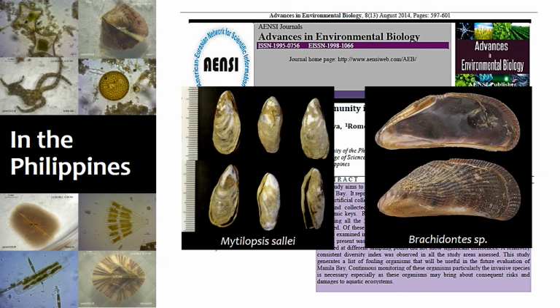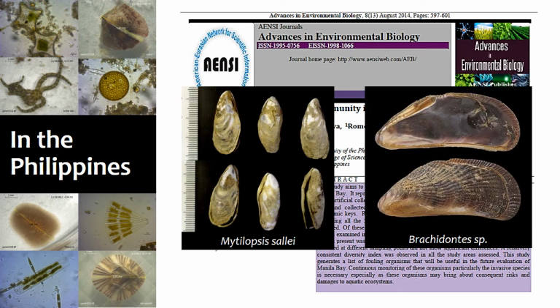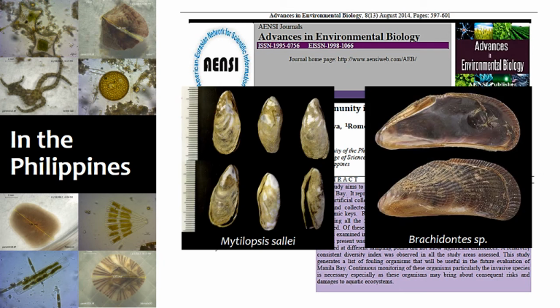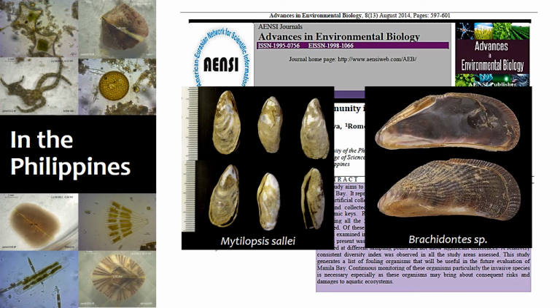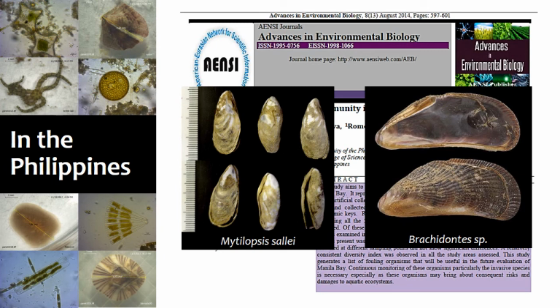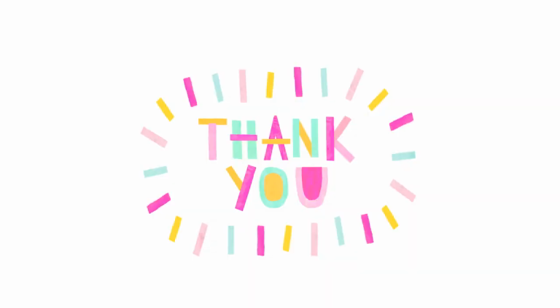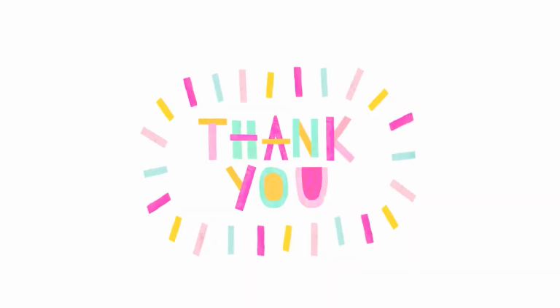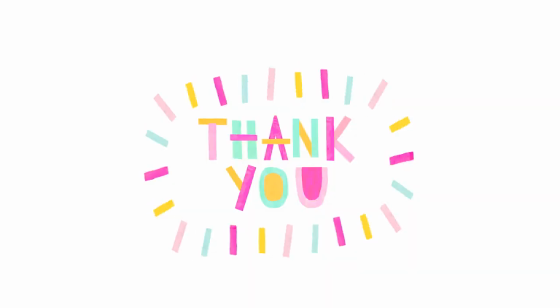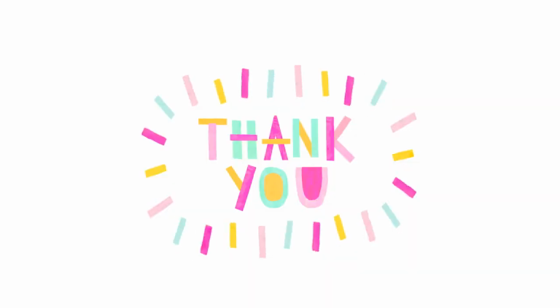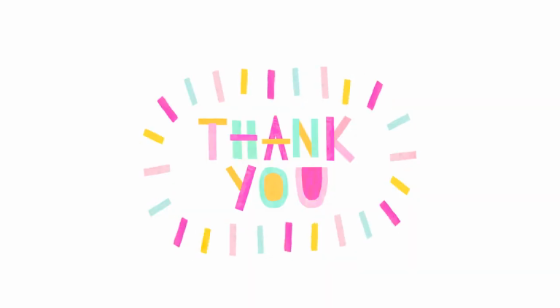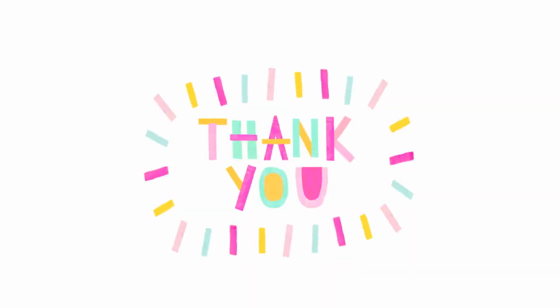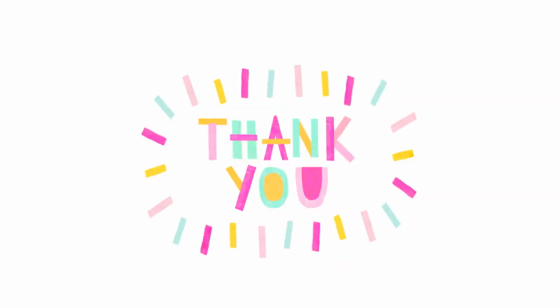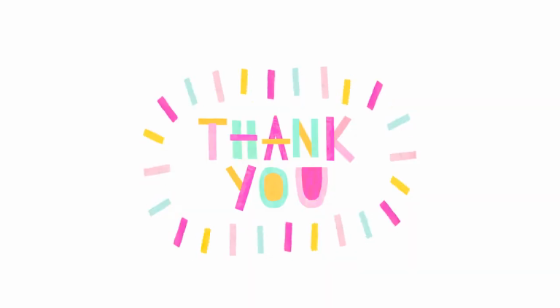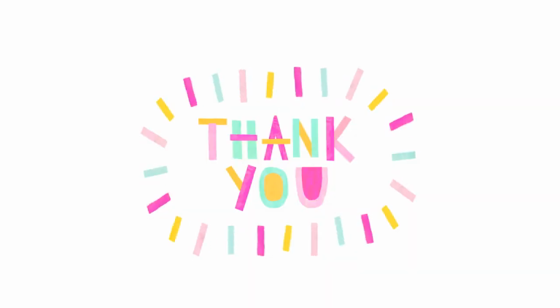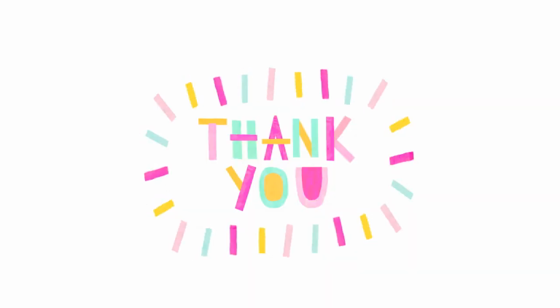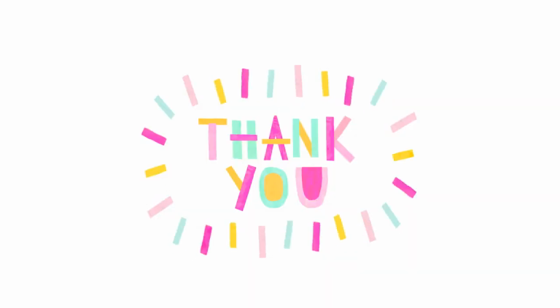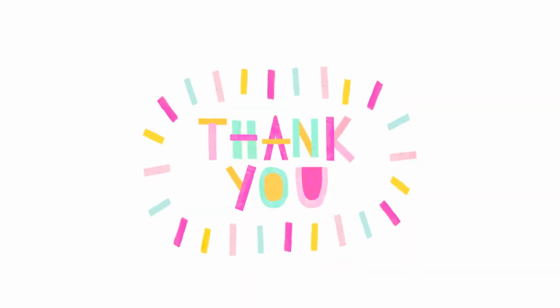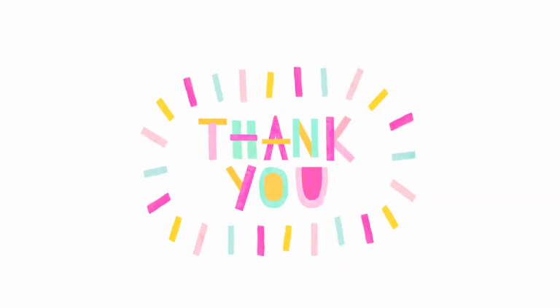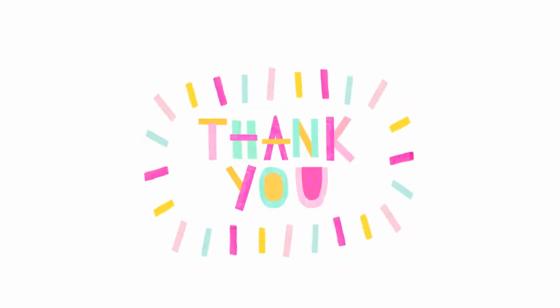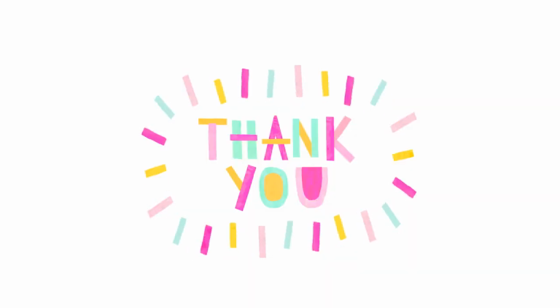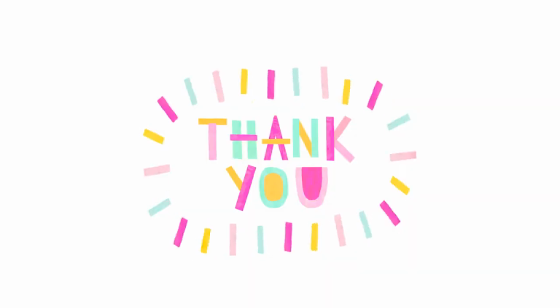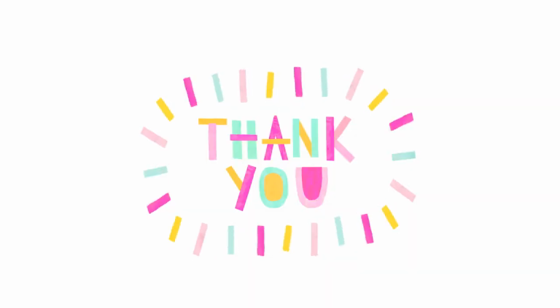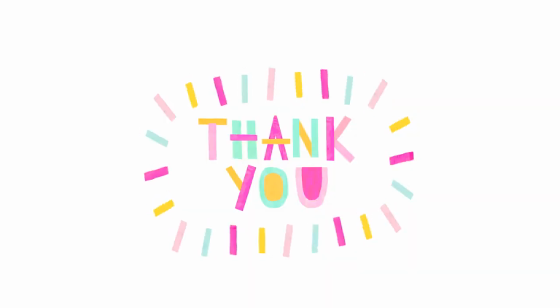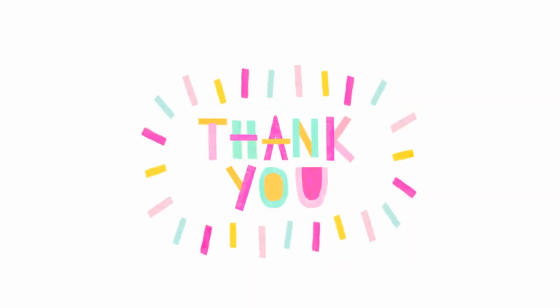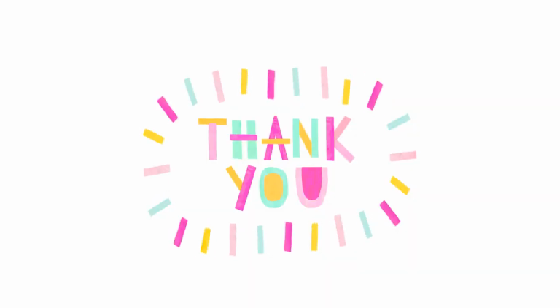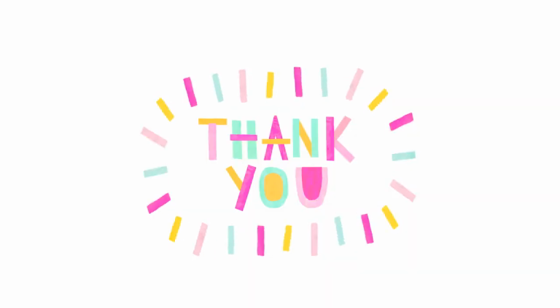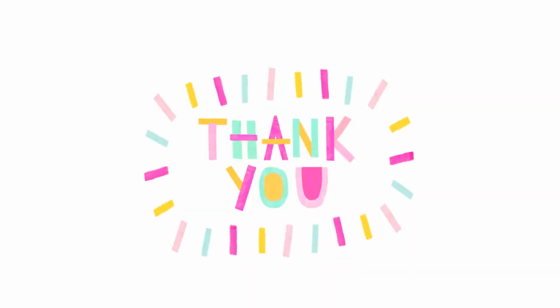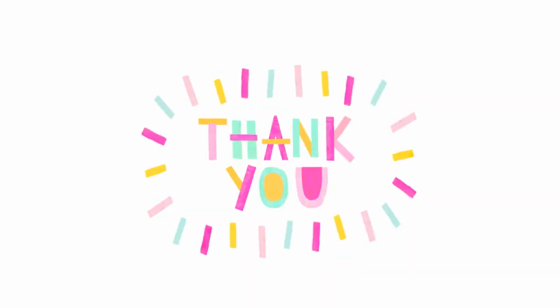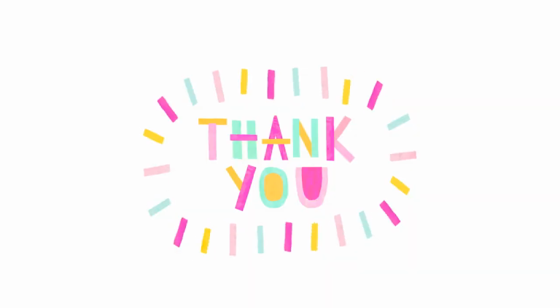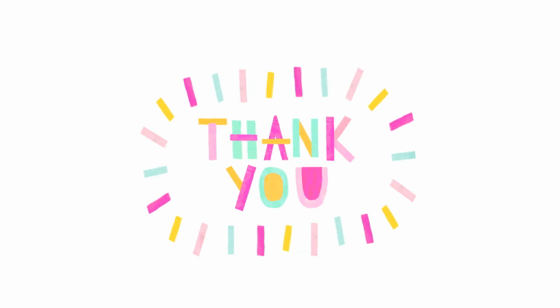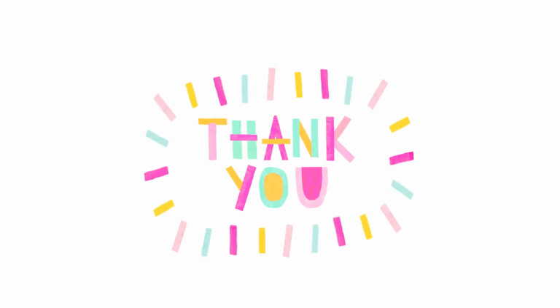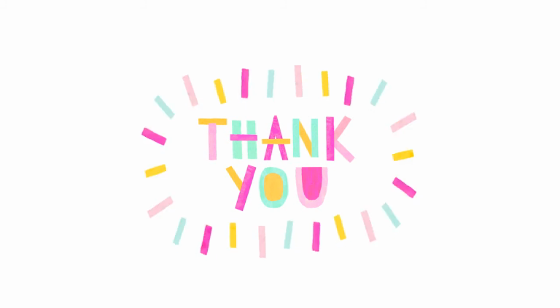This ends my presentation. I hope that you learned something from this. Thank you, and mabuhay!